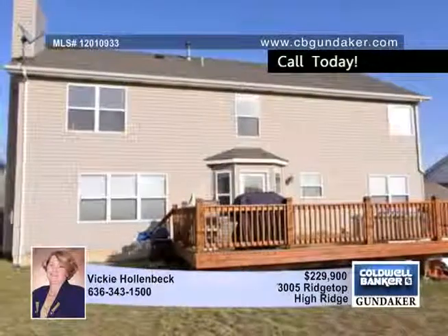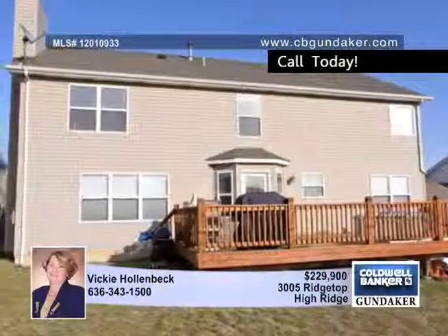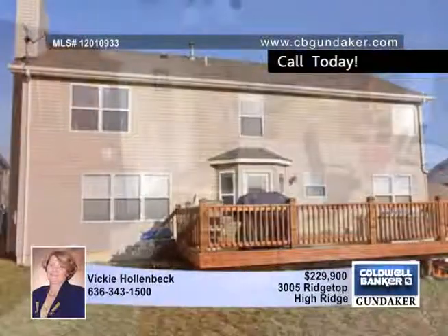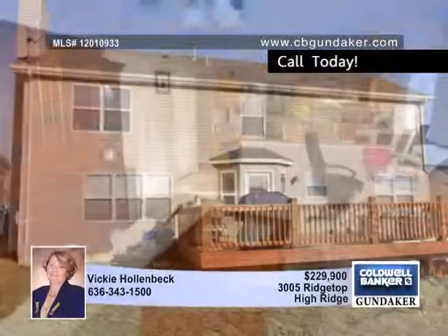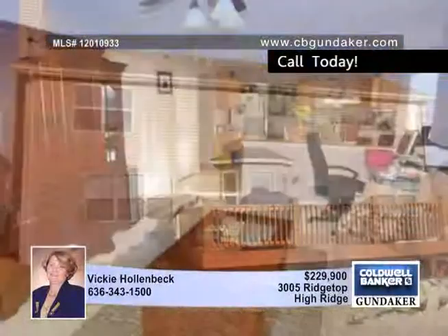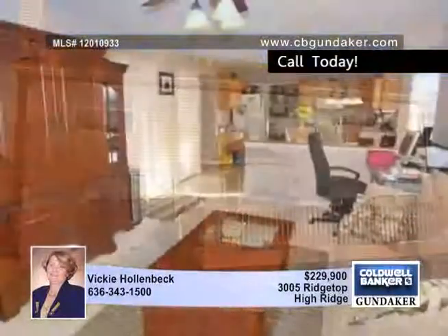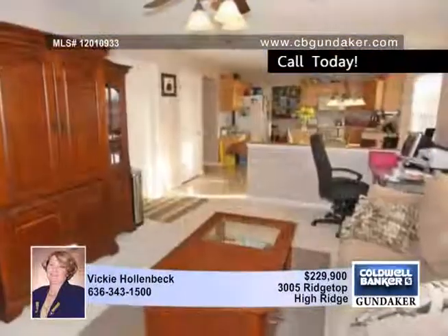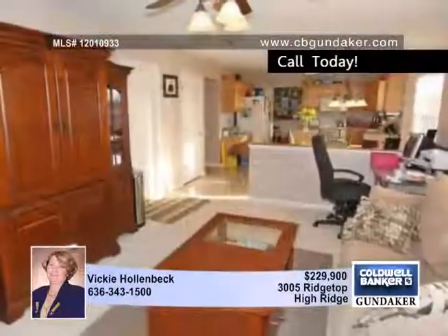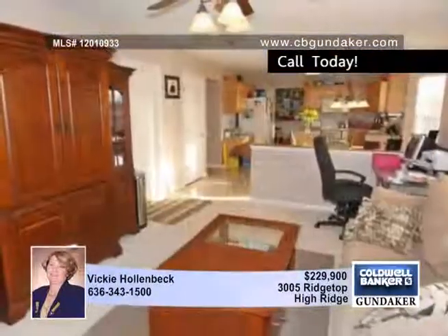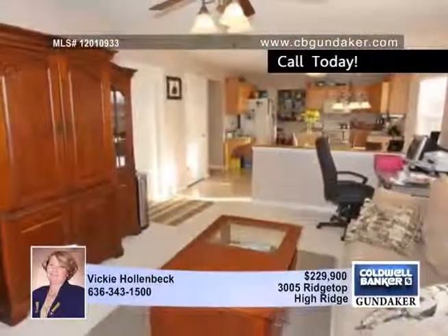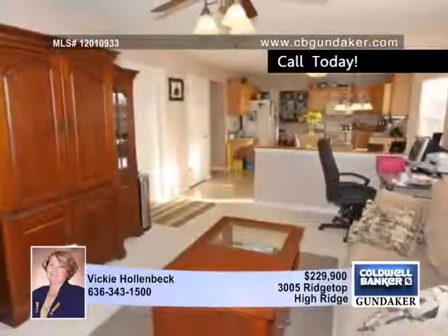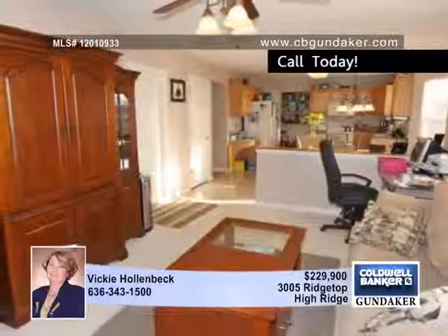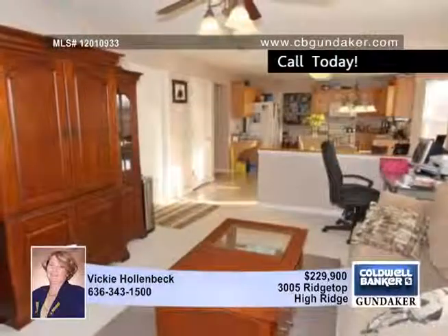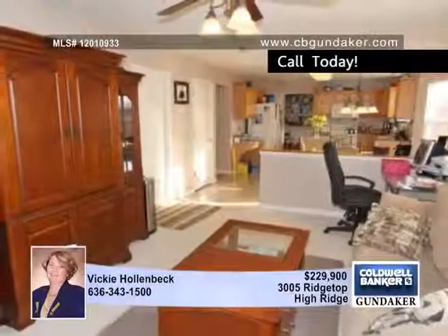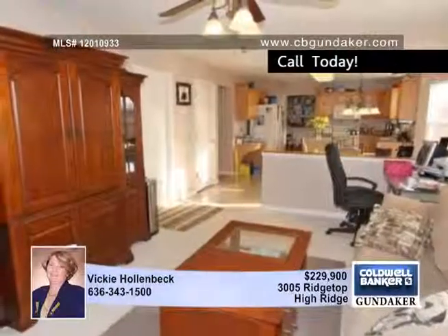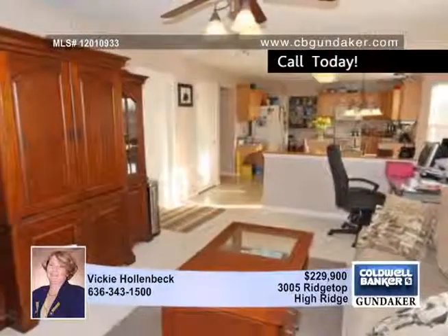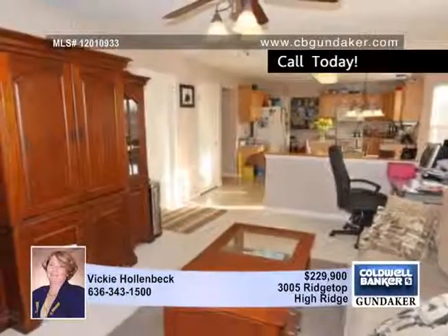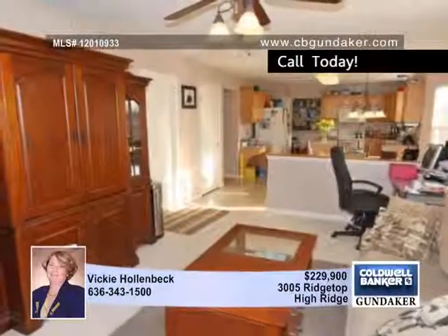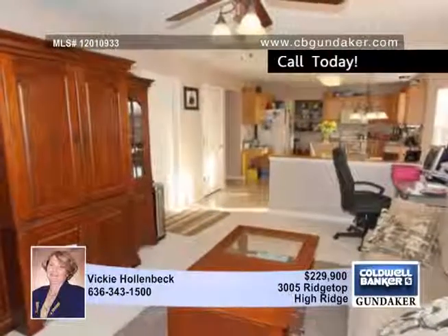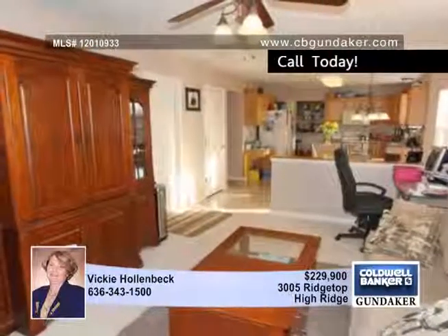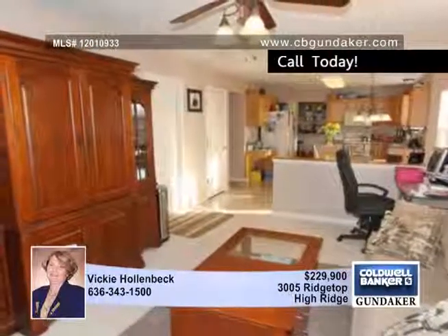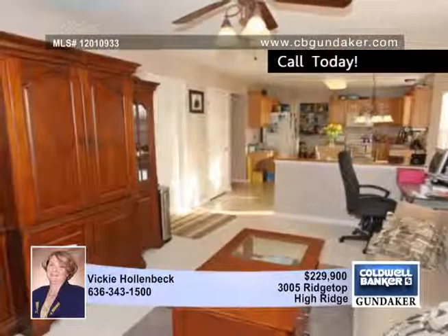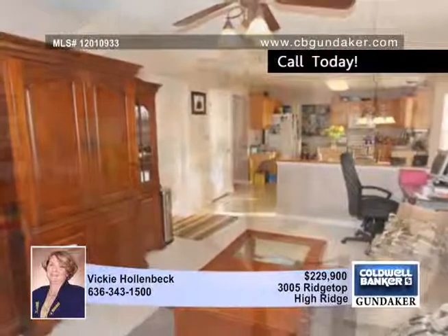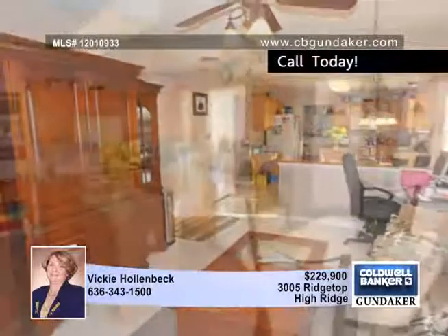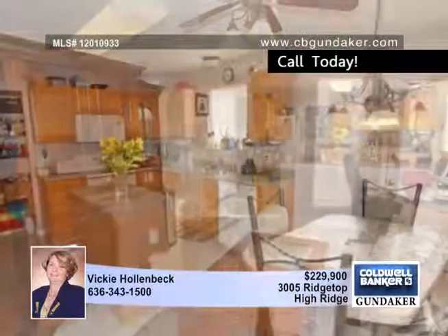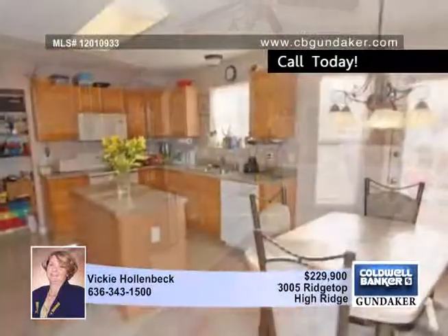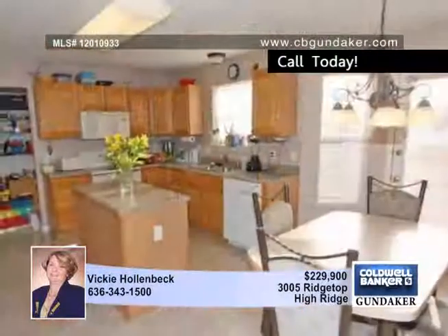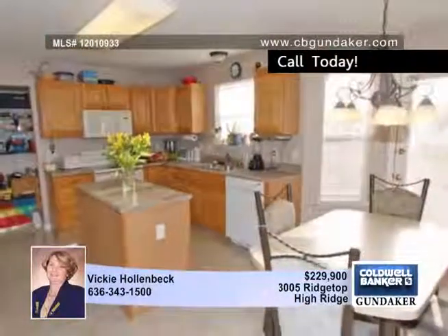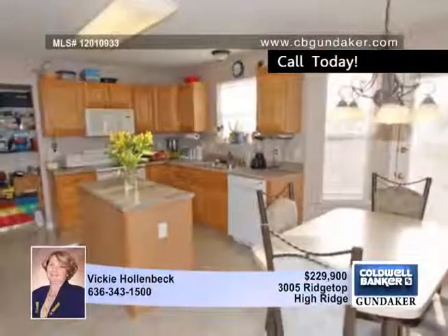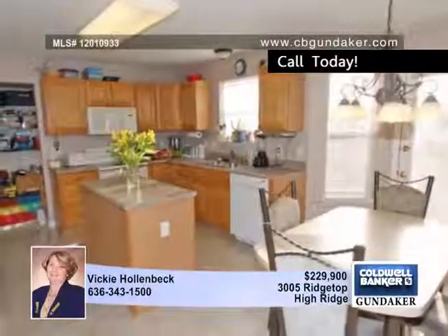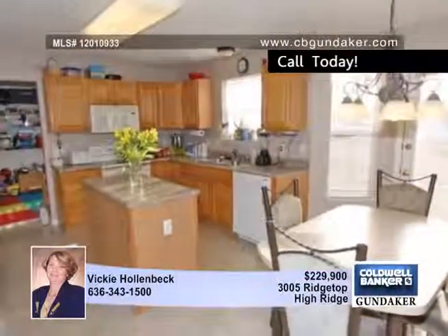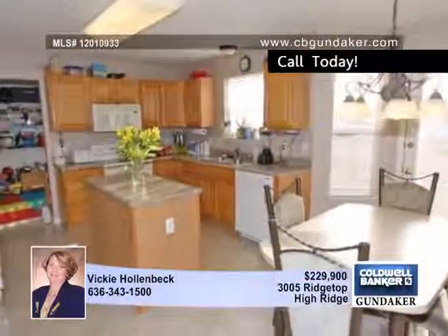The lovely landscaped front yard includes a waterfall, and you can enjoy a quiet afternoon on the huge deck here.